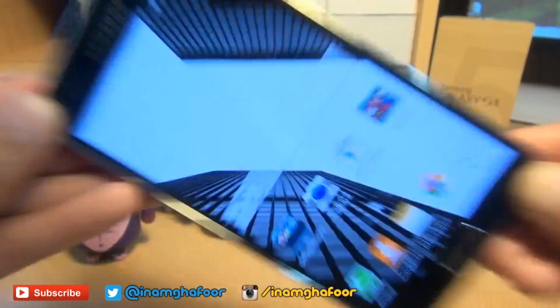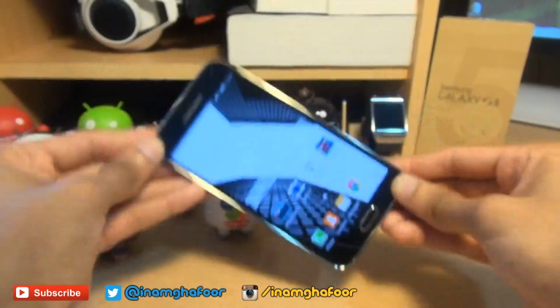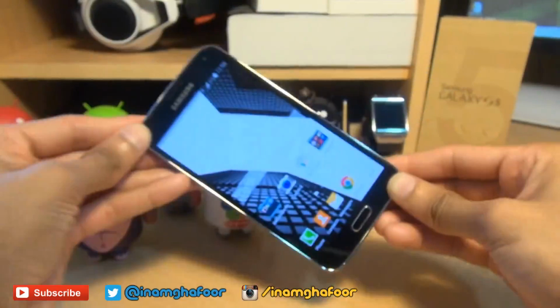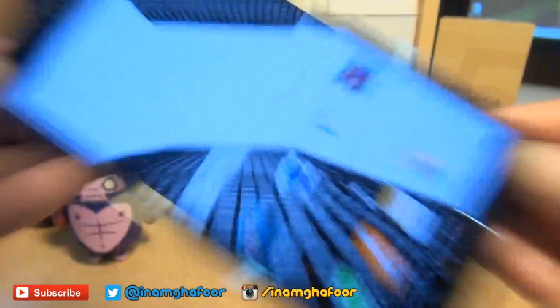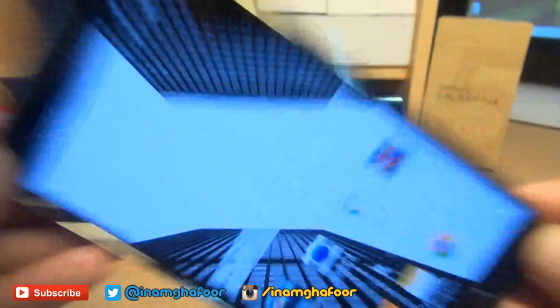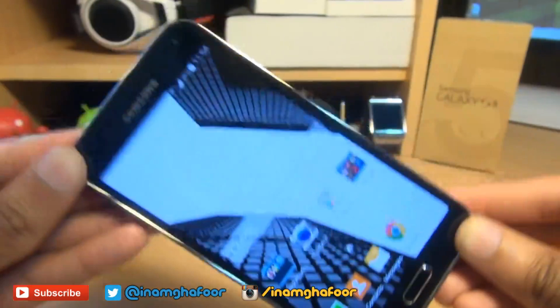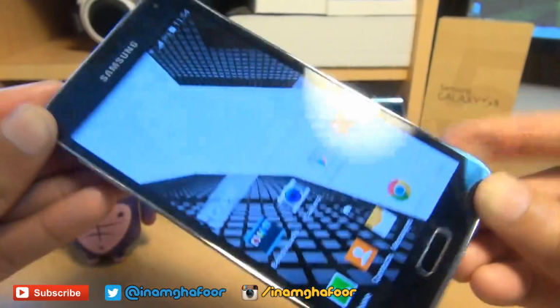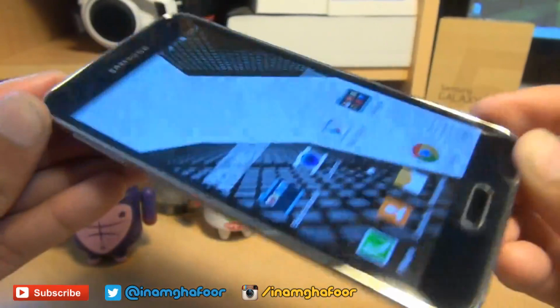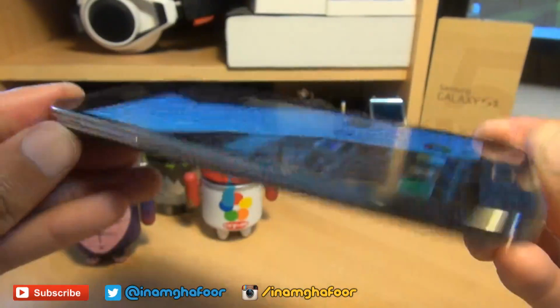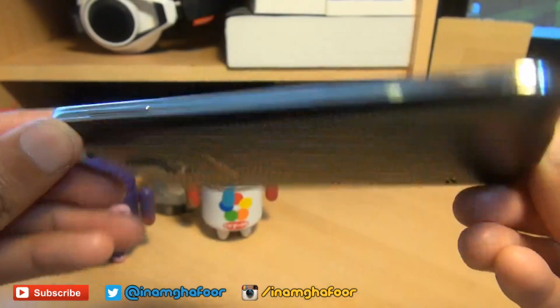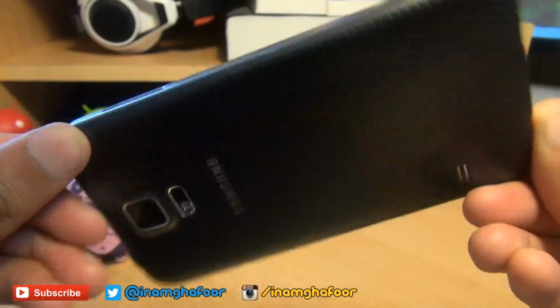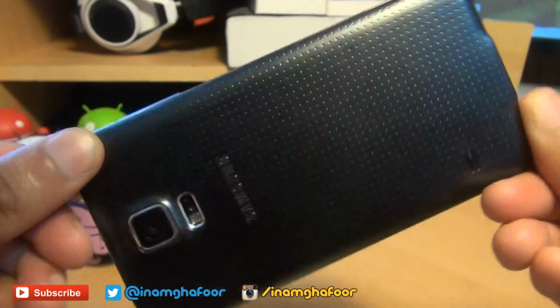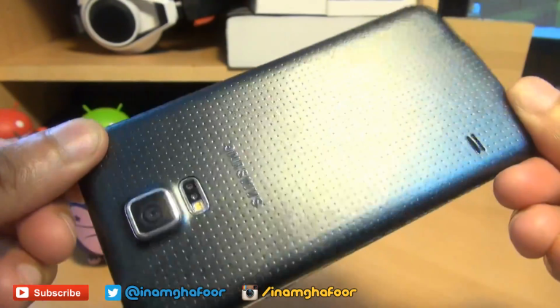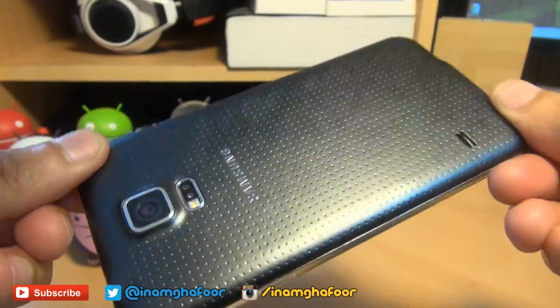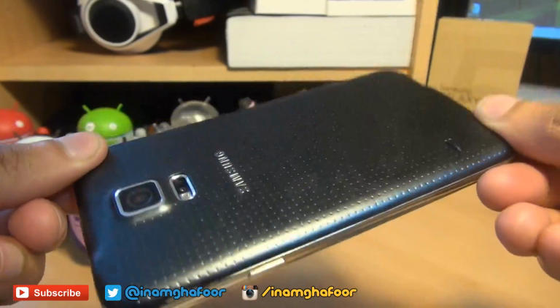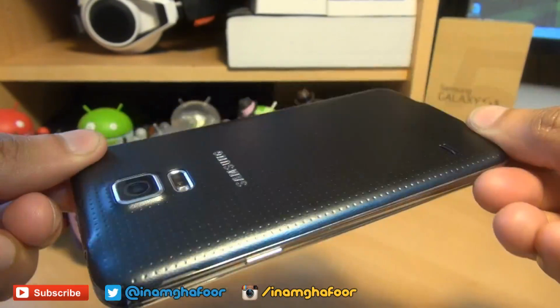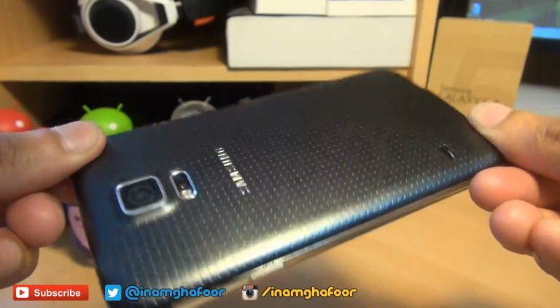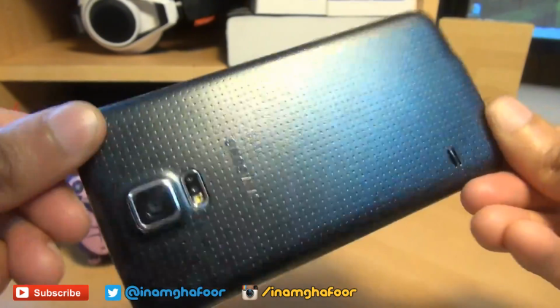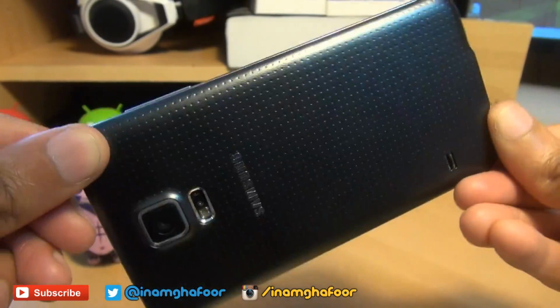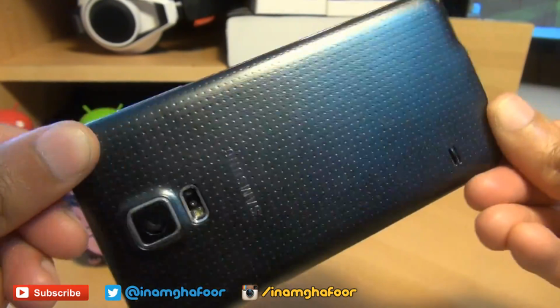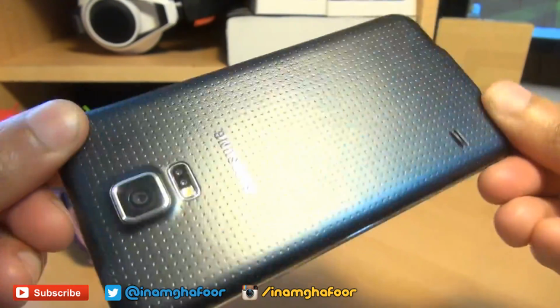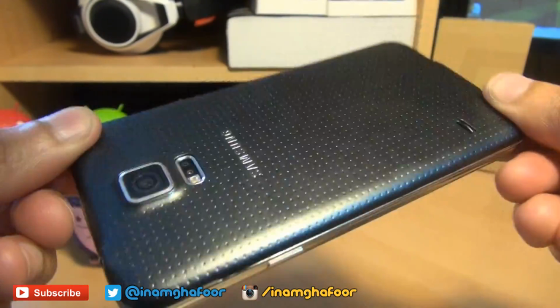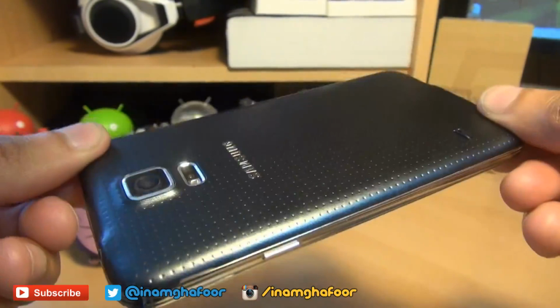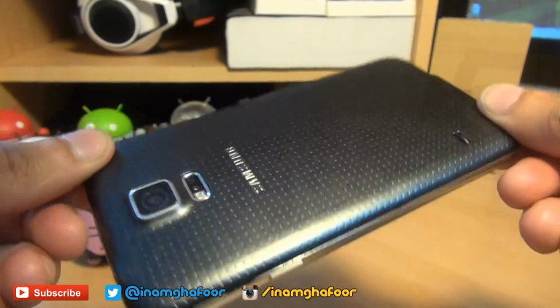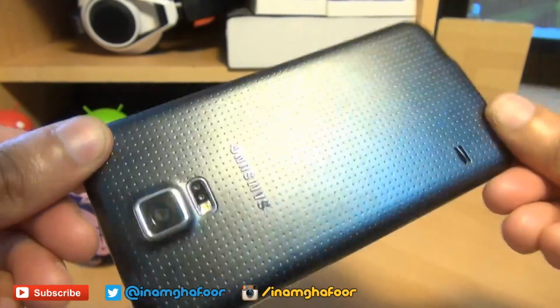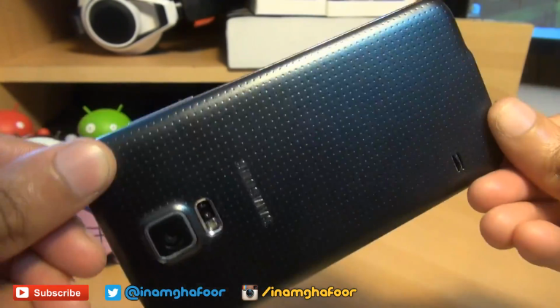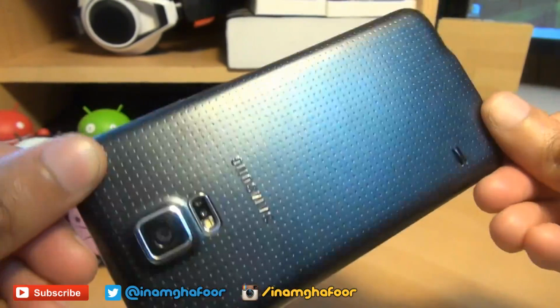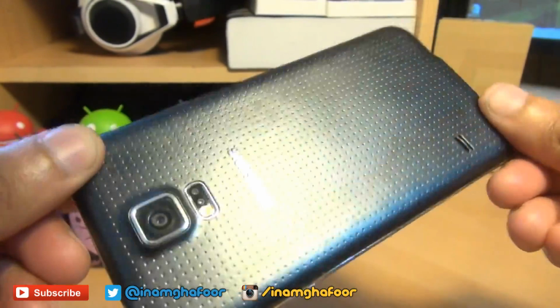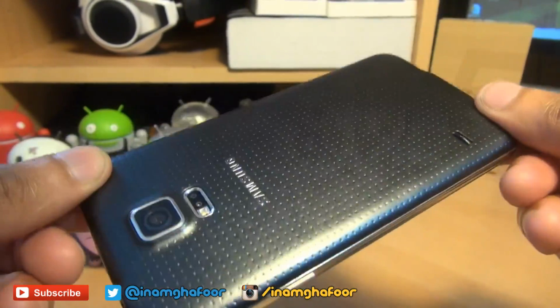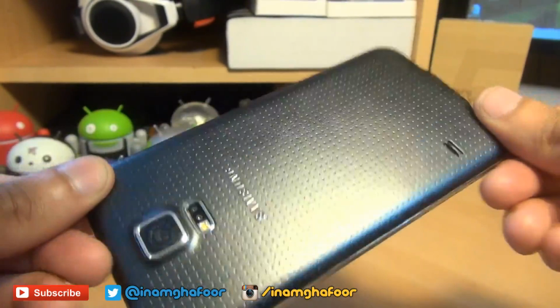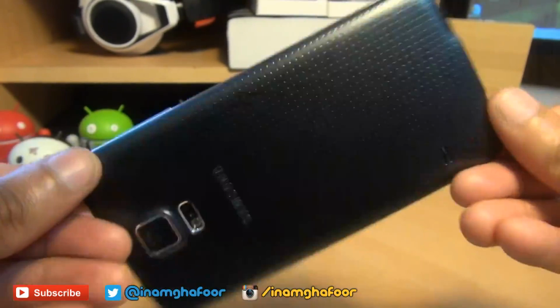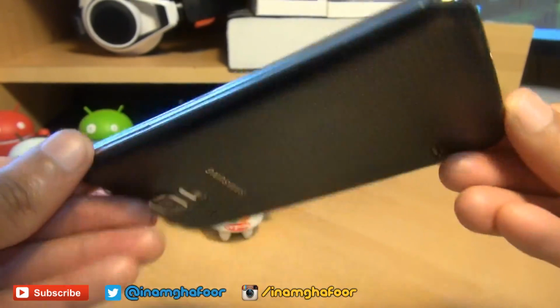Hello, hi guys, it's Anam Gafoor here with the brand new Samsung Galaxy S5.